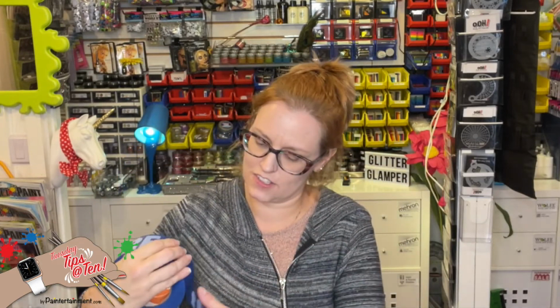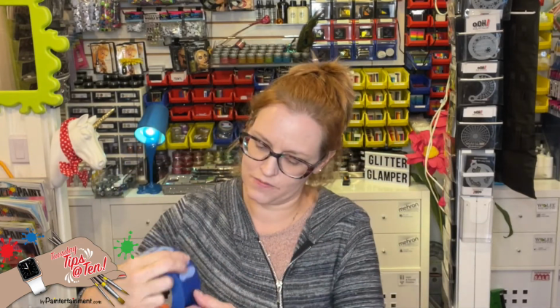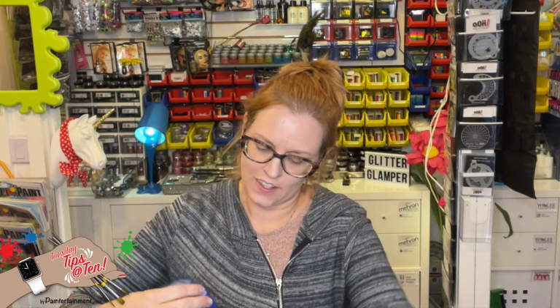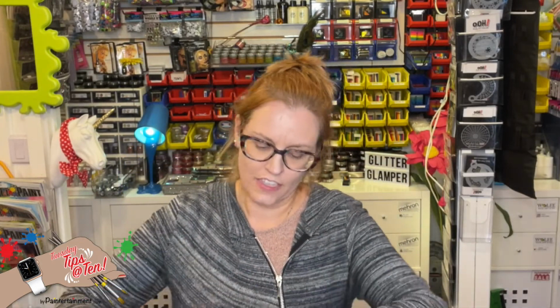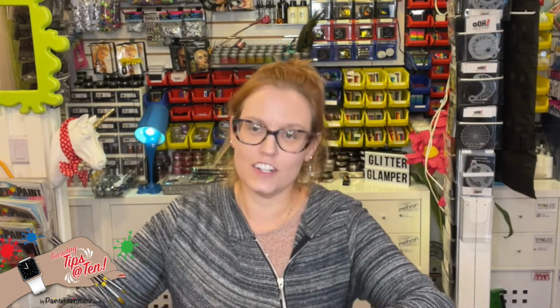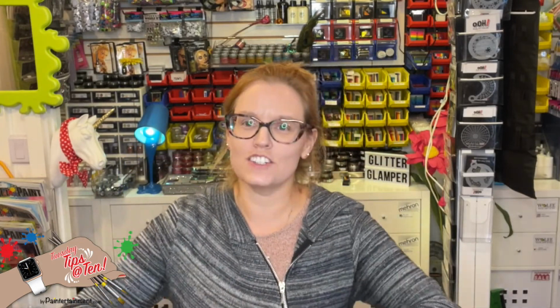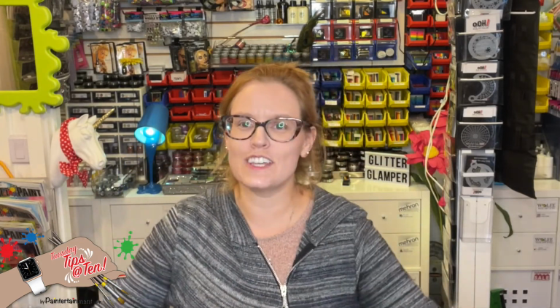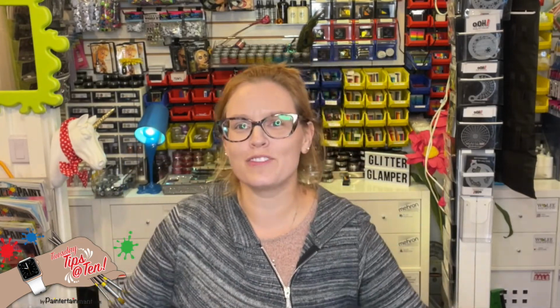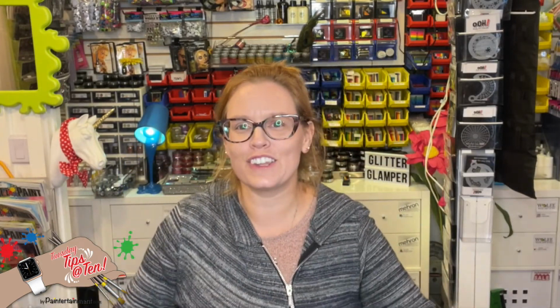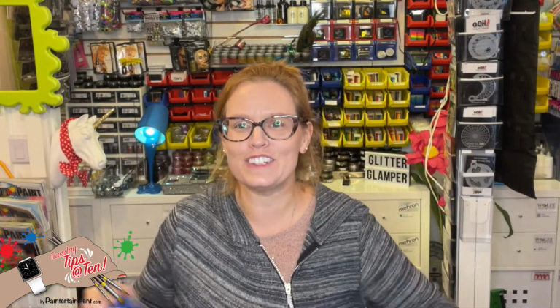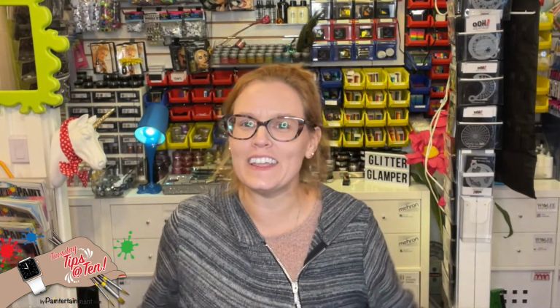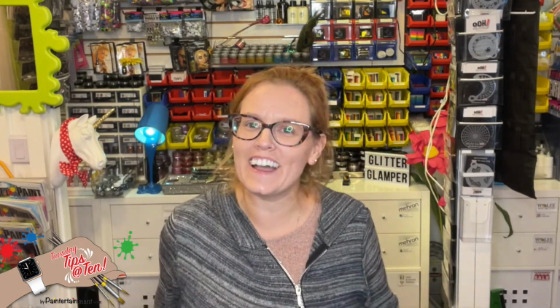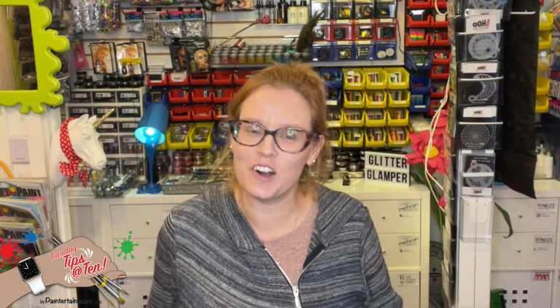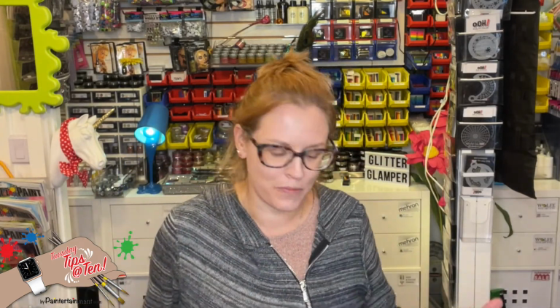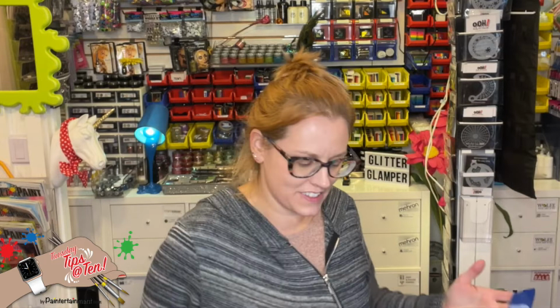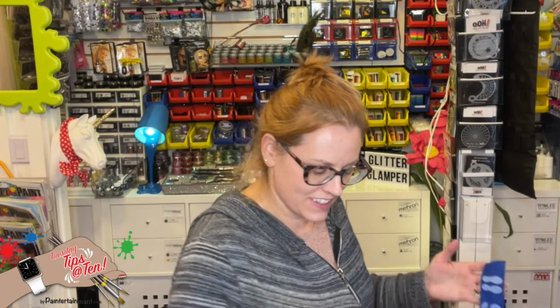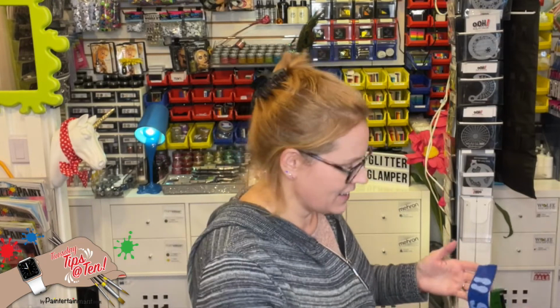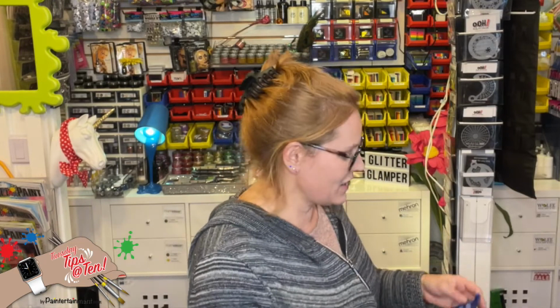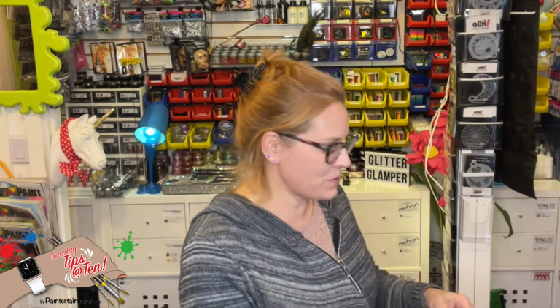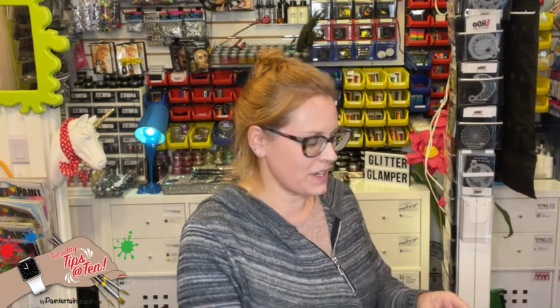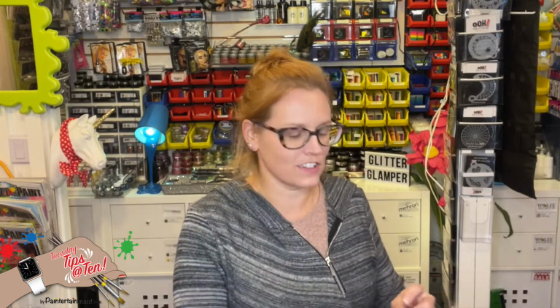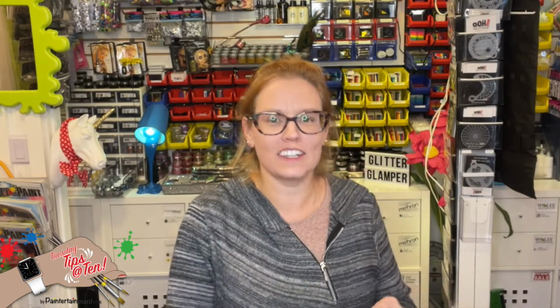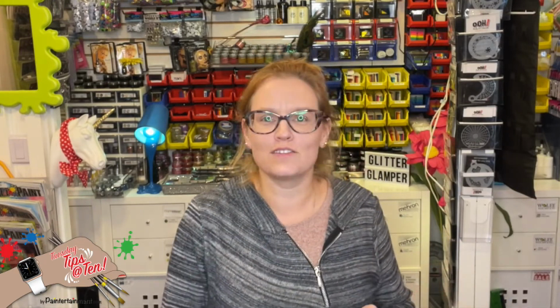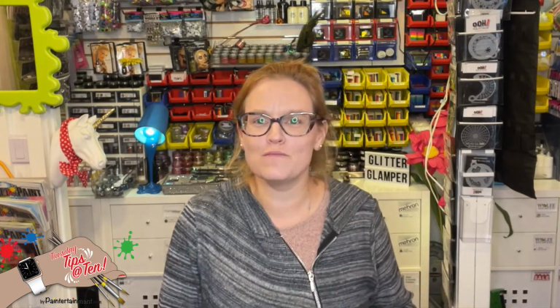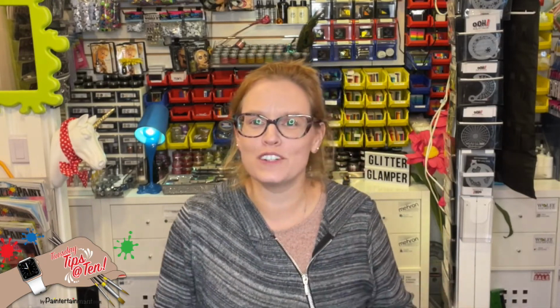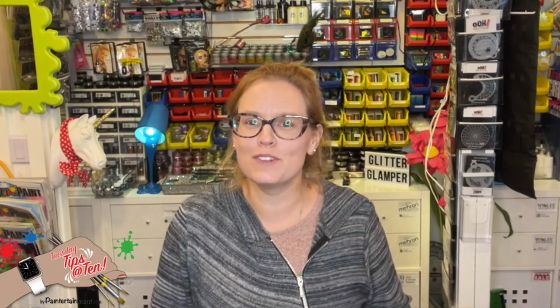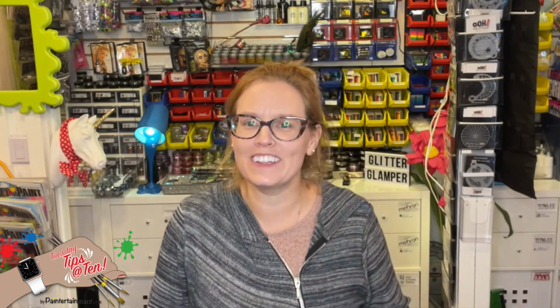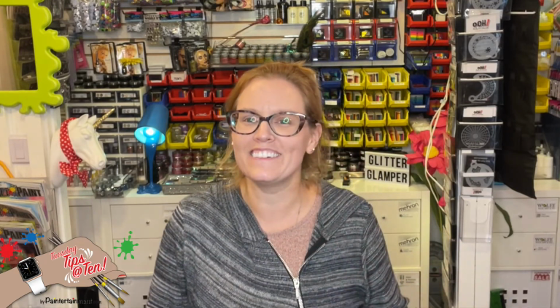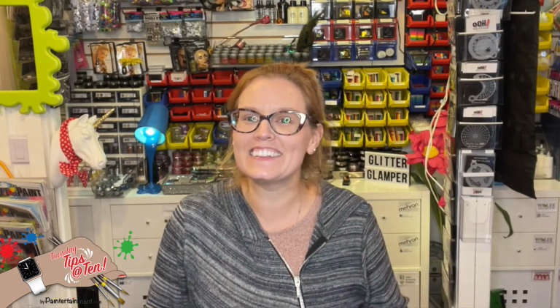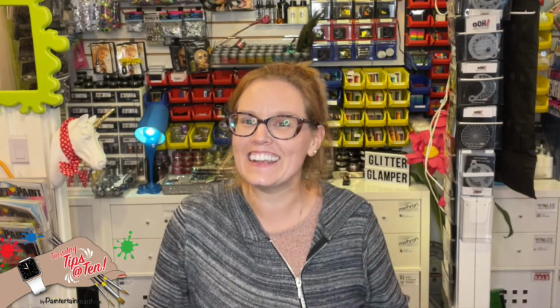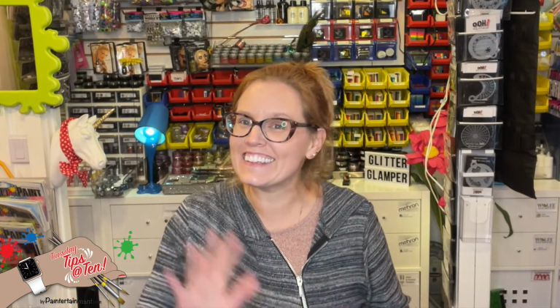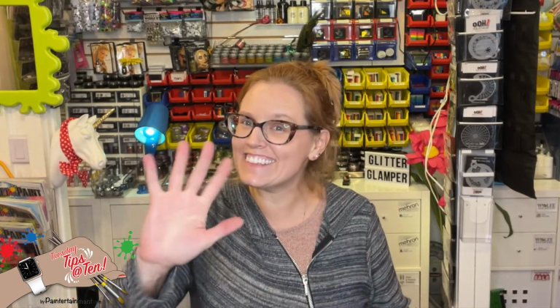So there's your tip for this week. I hope this helps make your gigs run more smoothly. We'll see you next Tuesday.